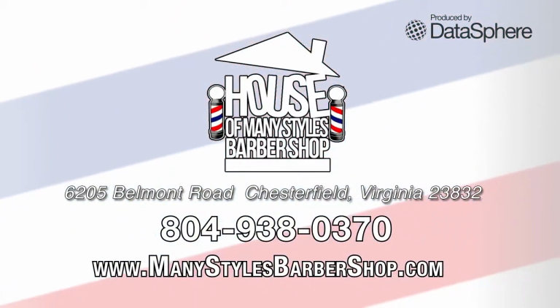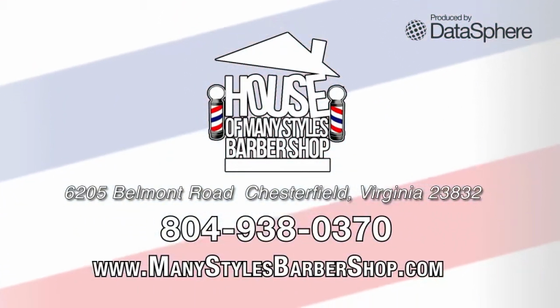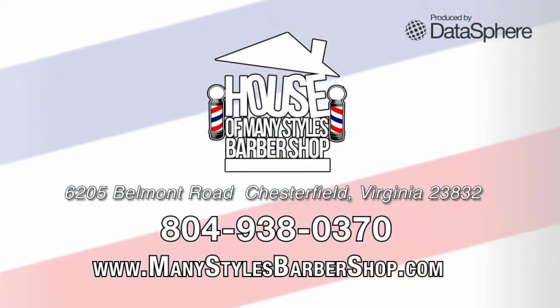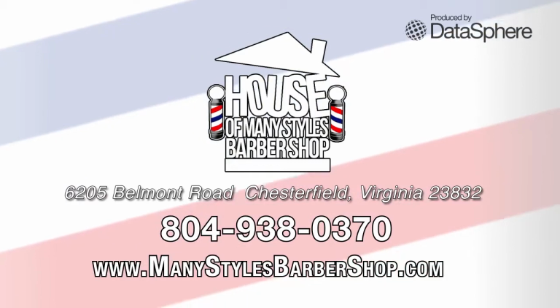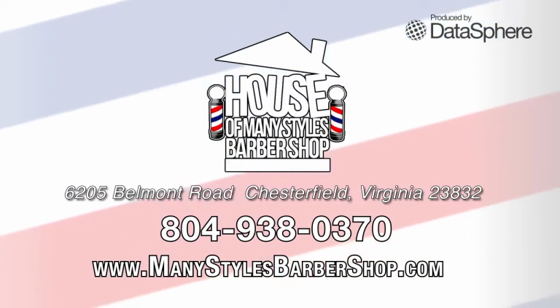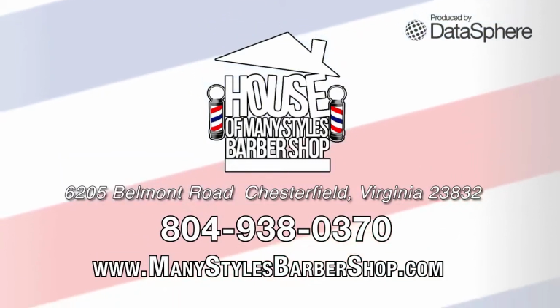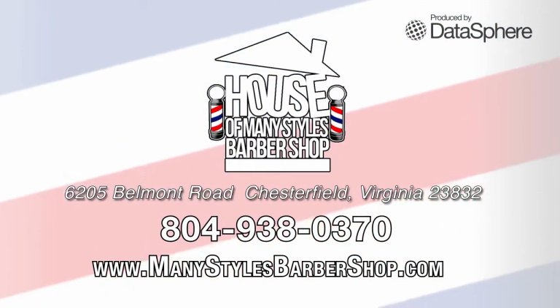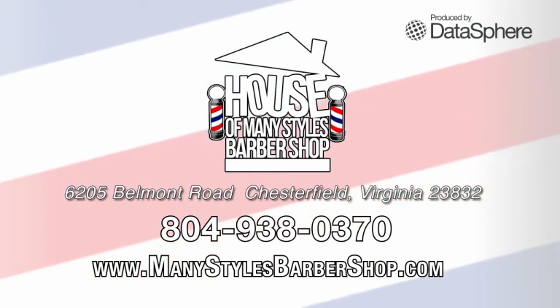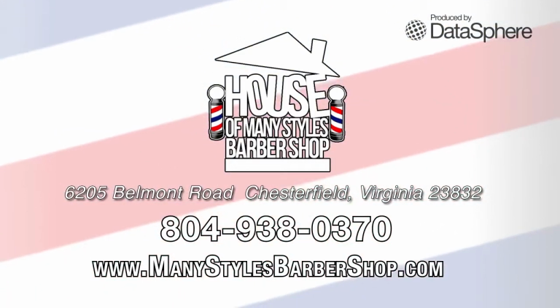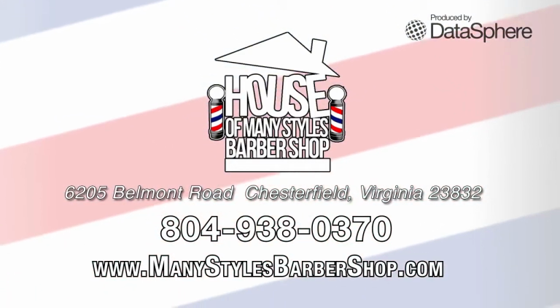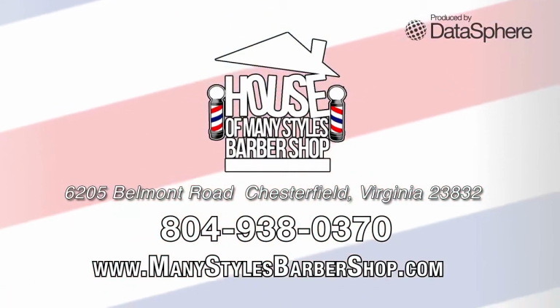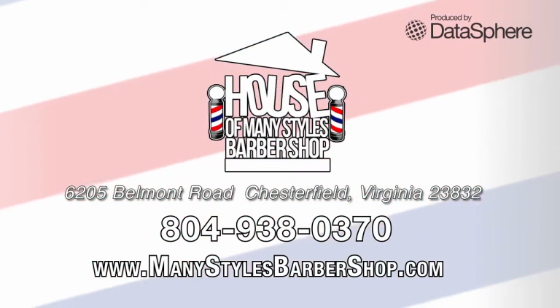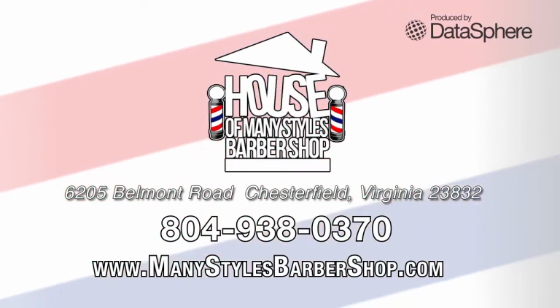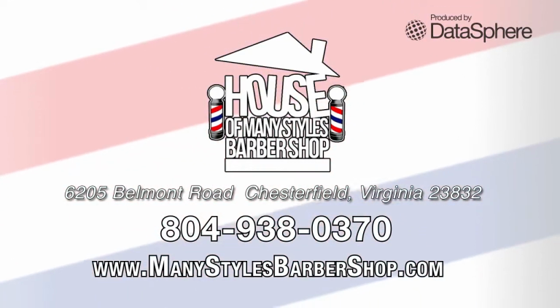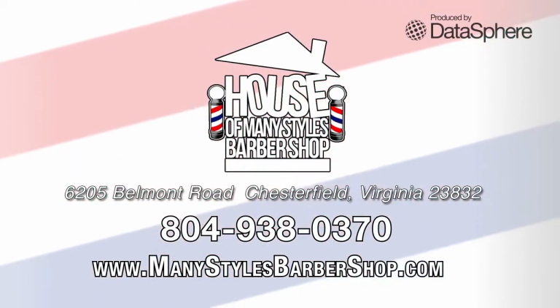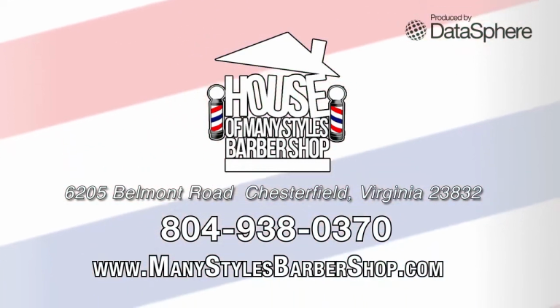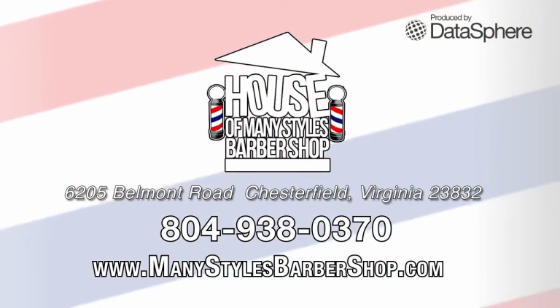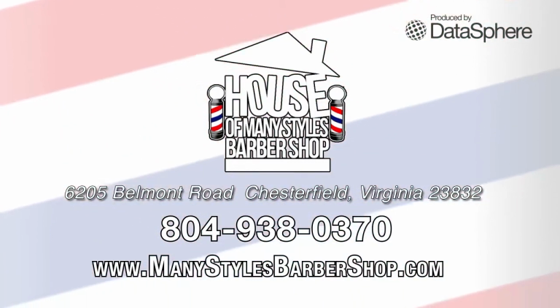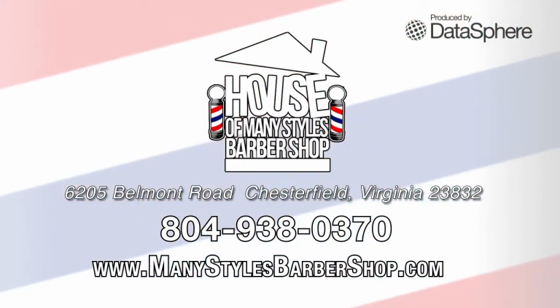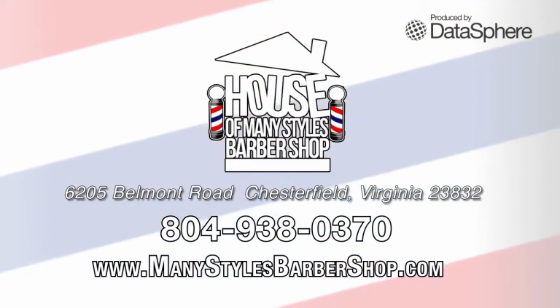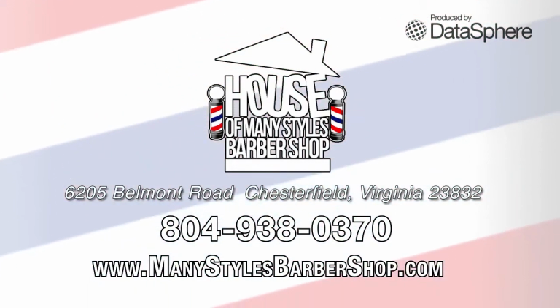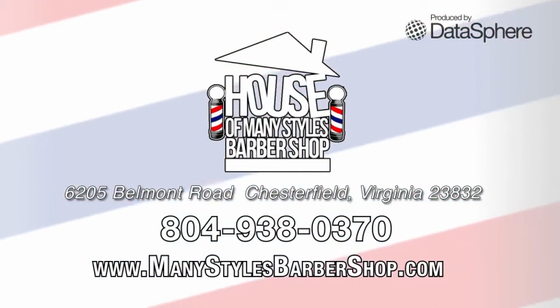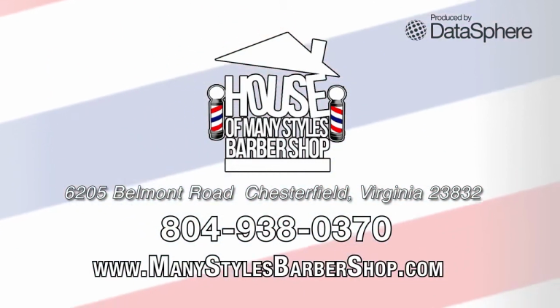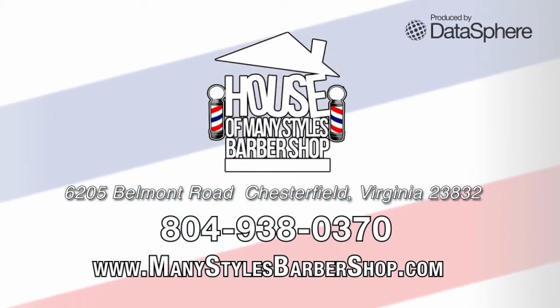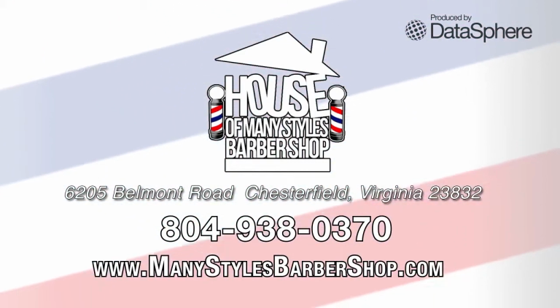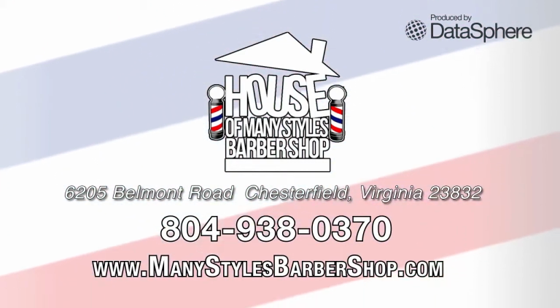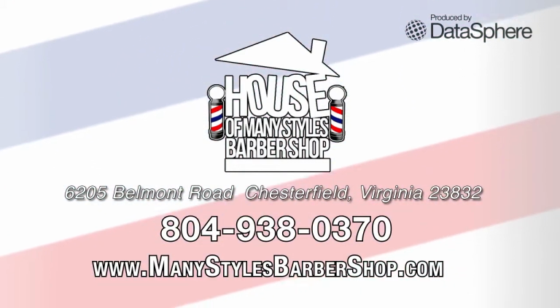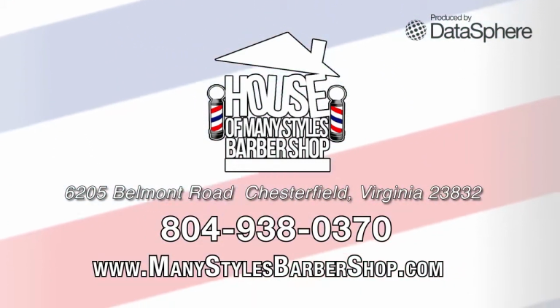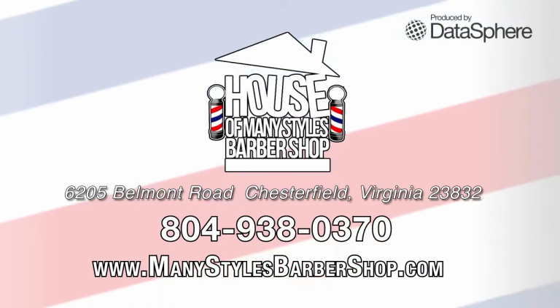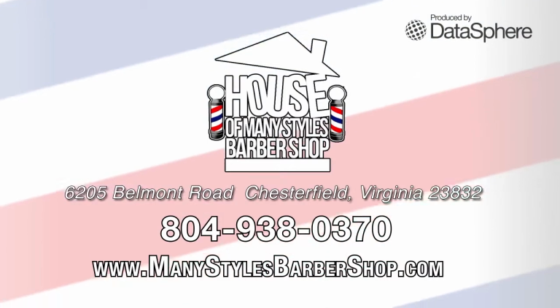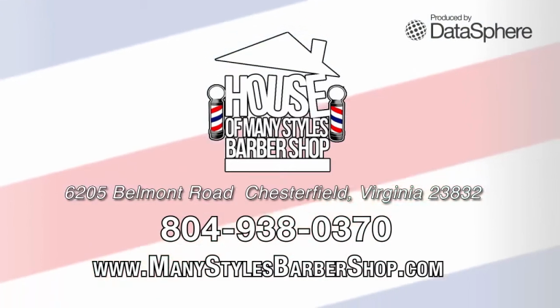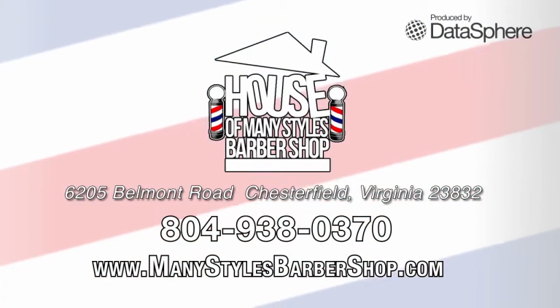Call House of Many Styles Barbershop and Beauty Salon today to schedule an appointment, or visit us online for more information.